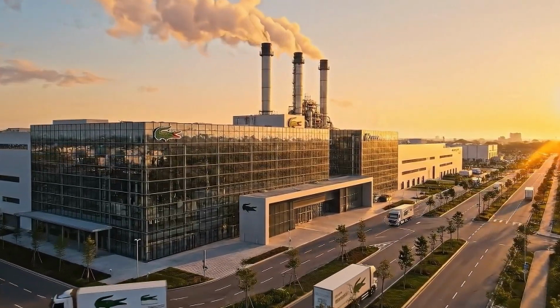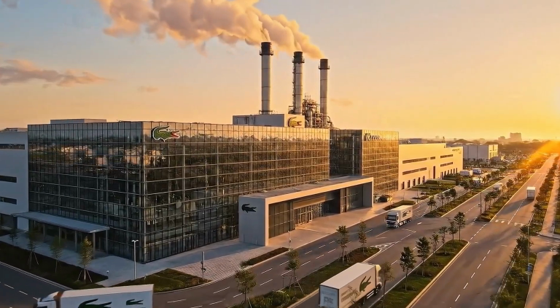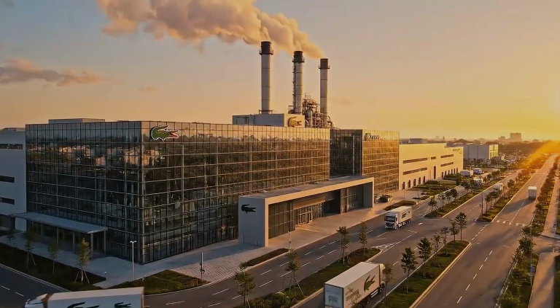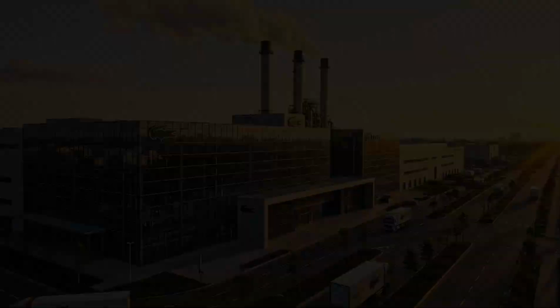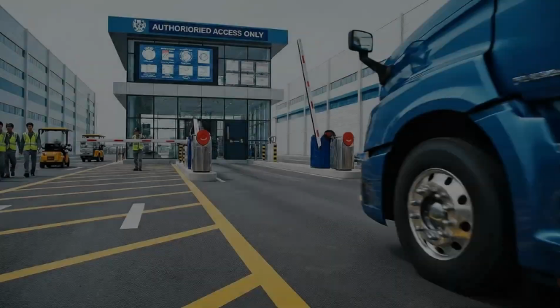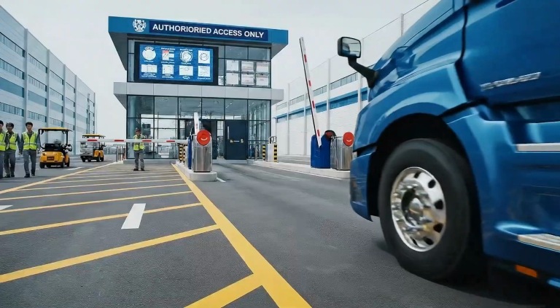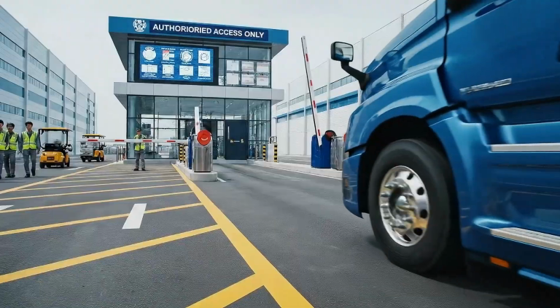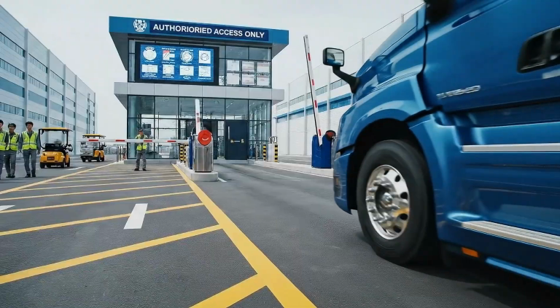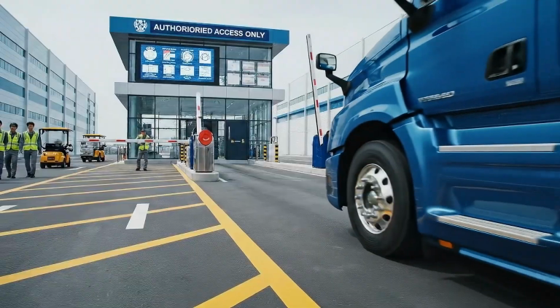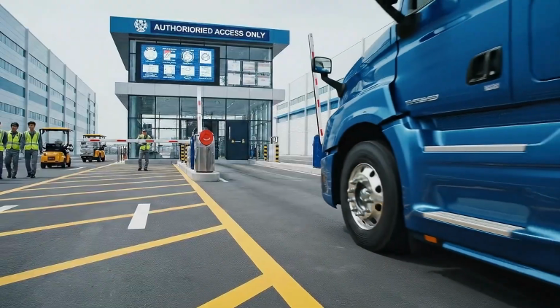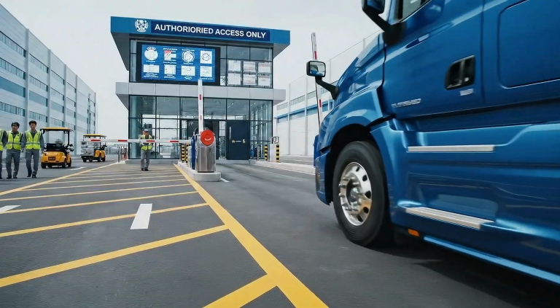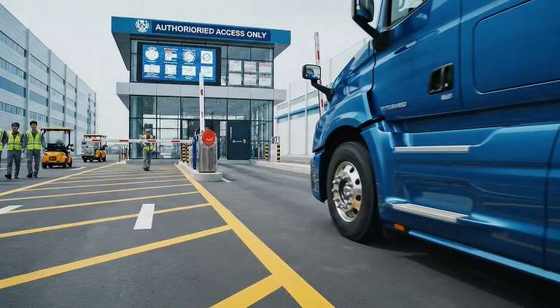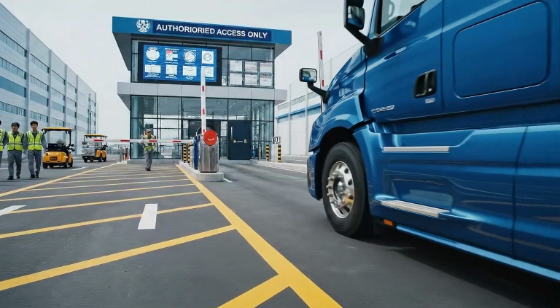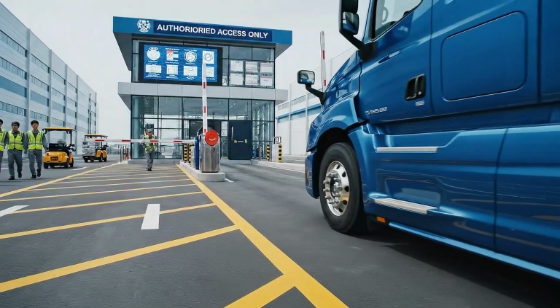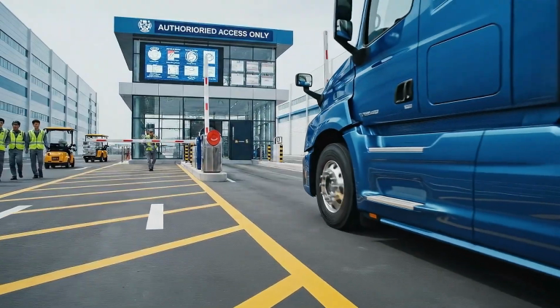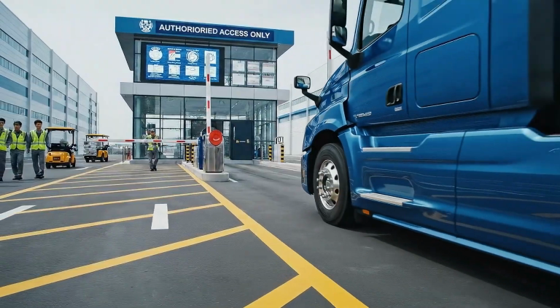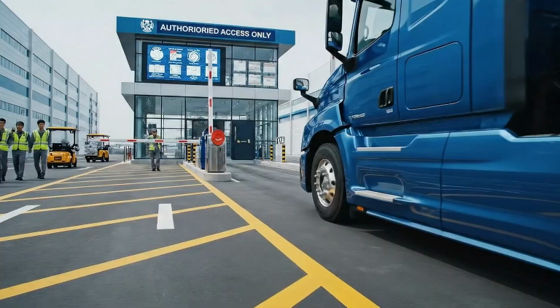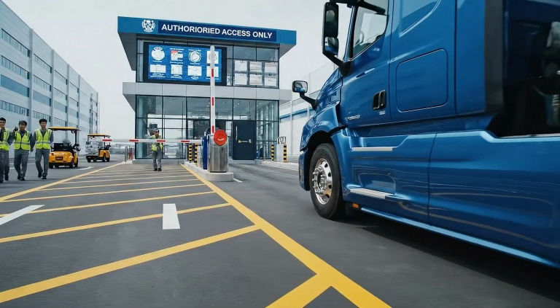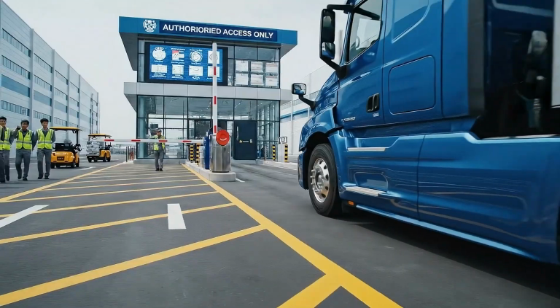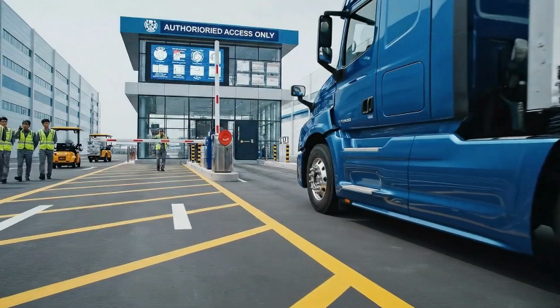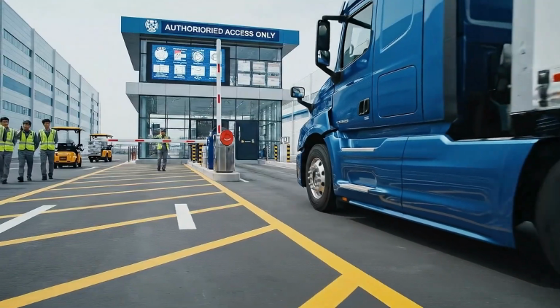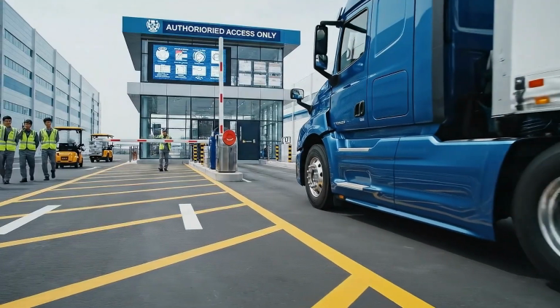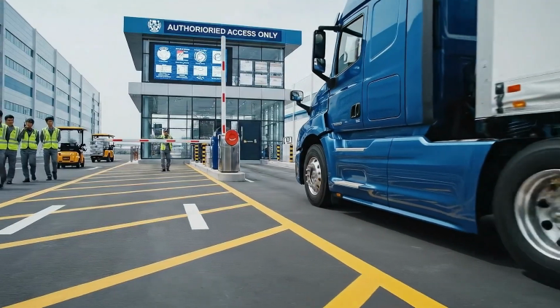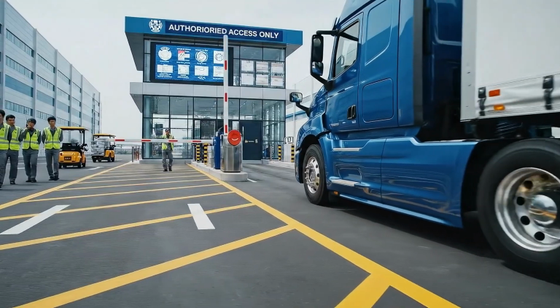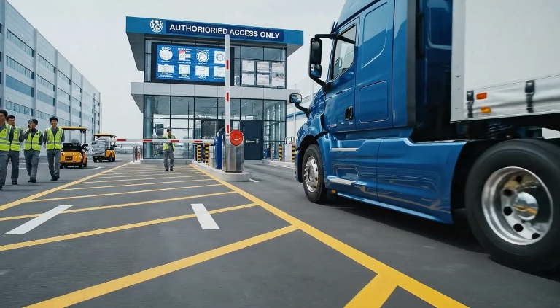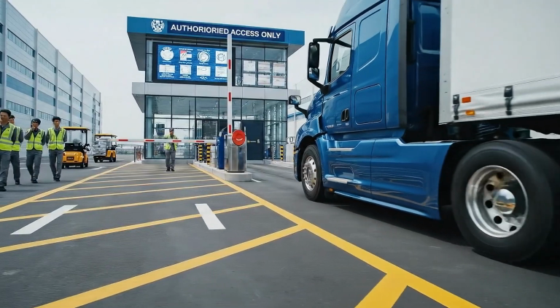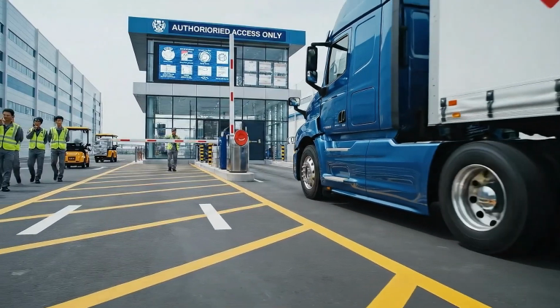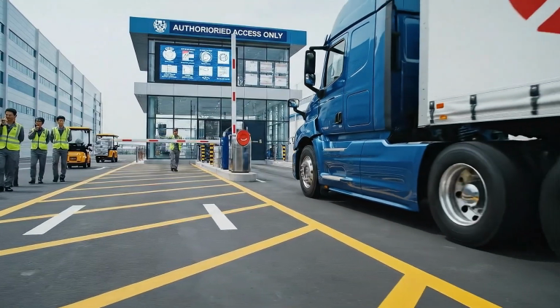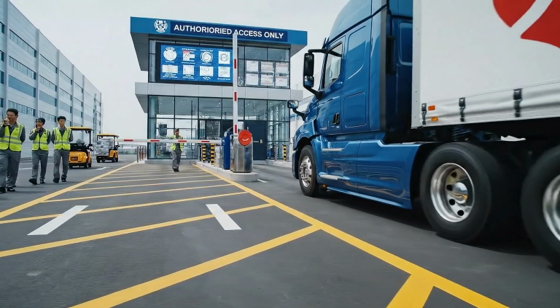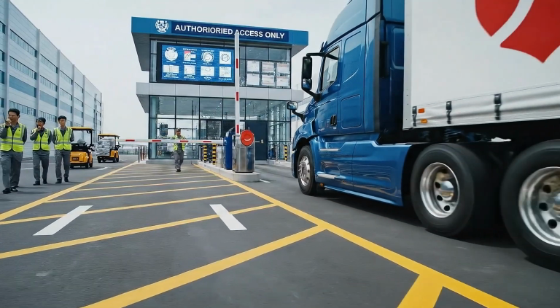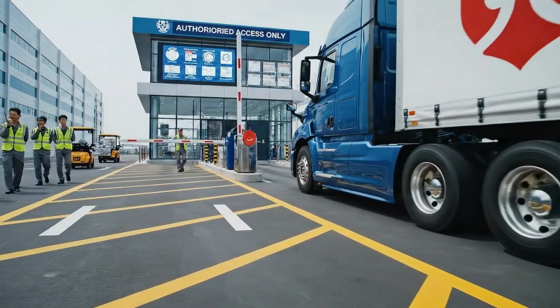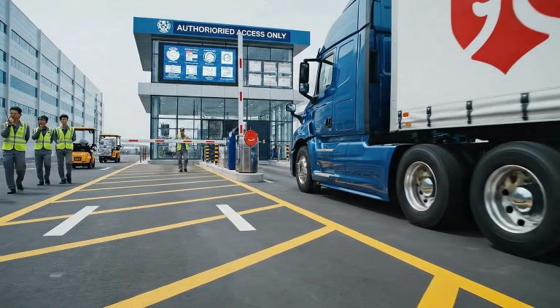Gate 1 clear. Vehicle proceeding to dock 3. Over.